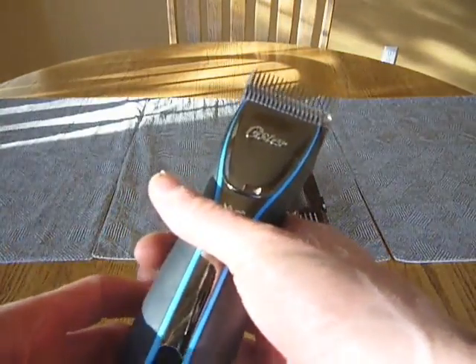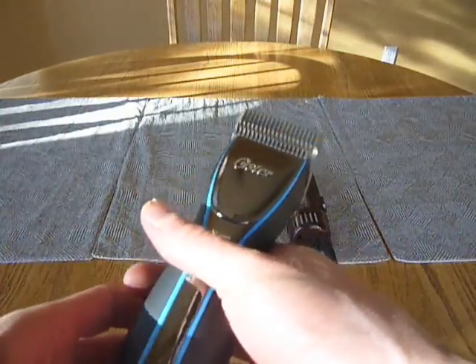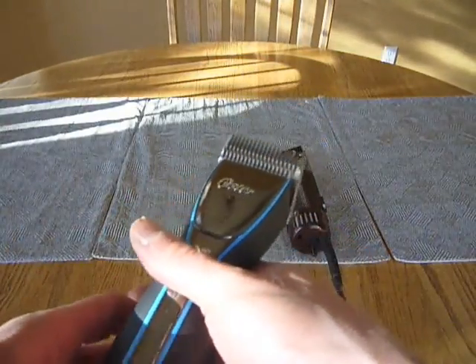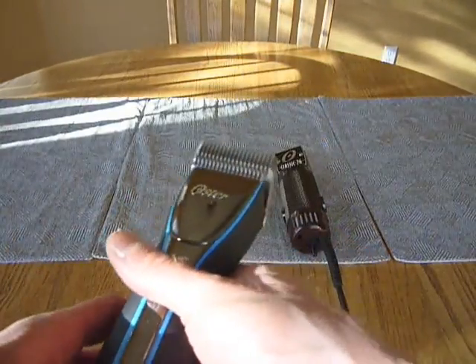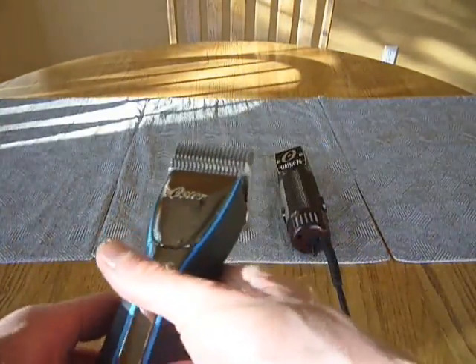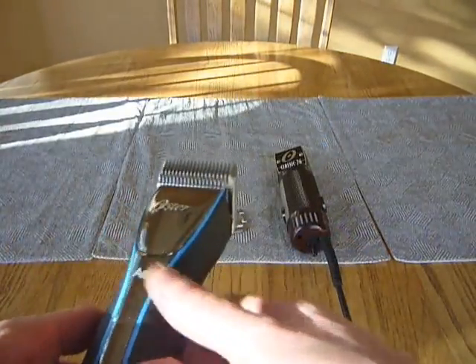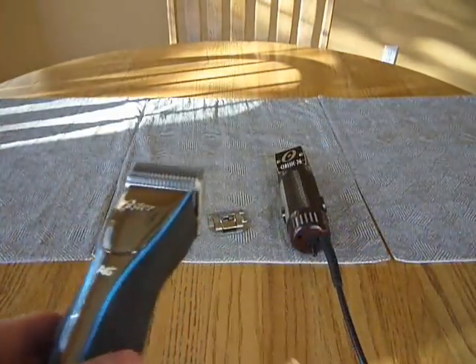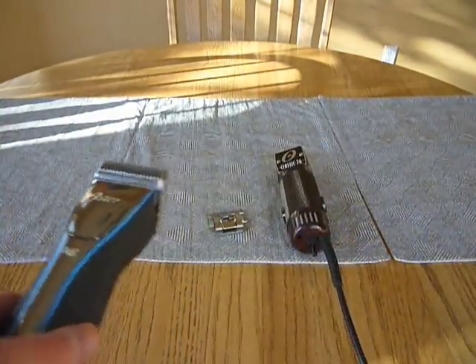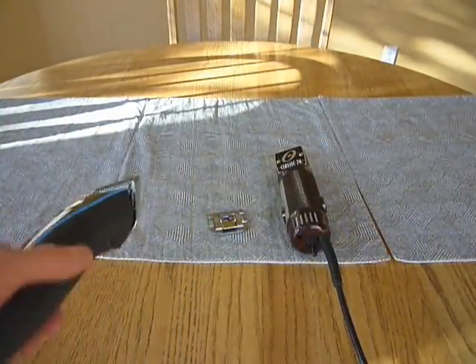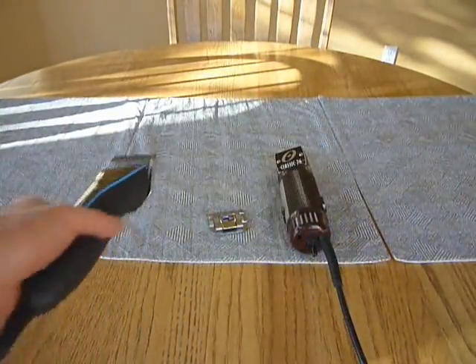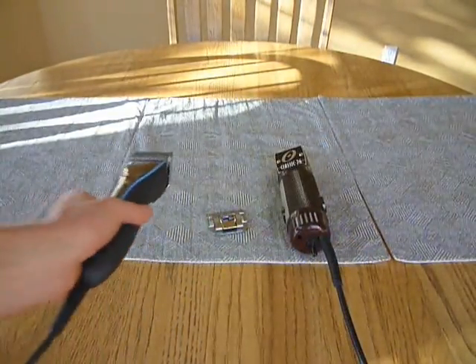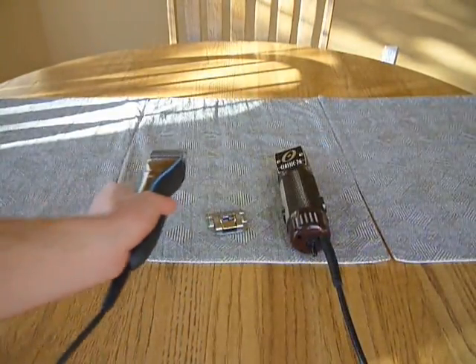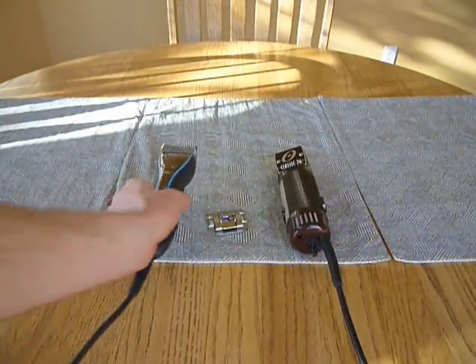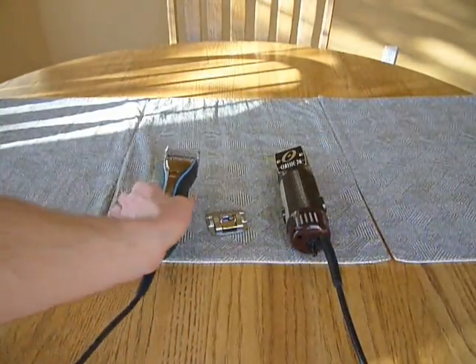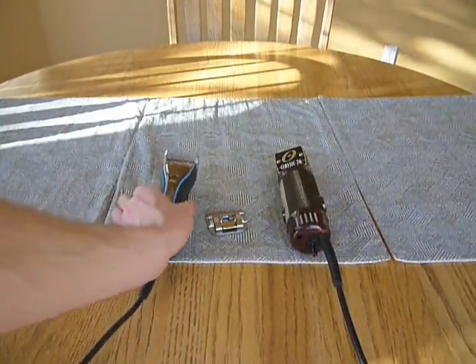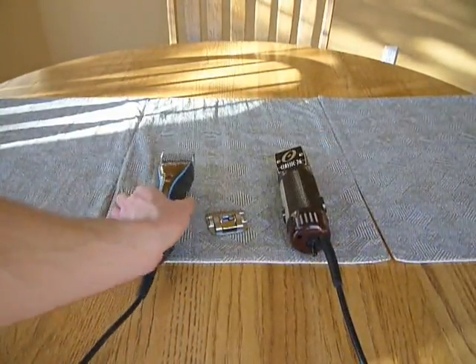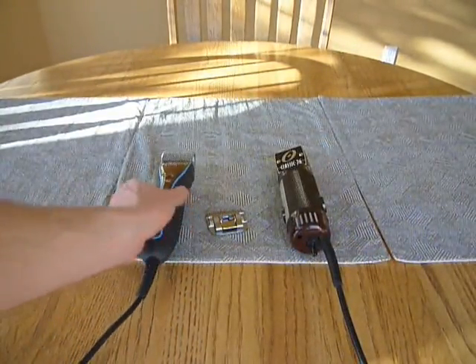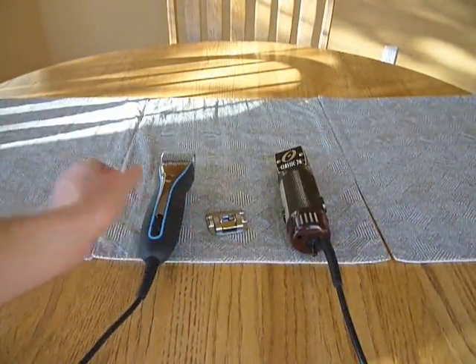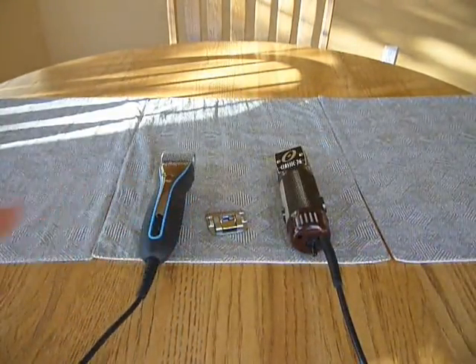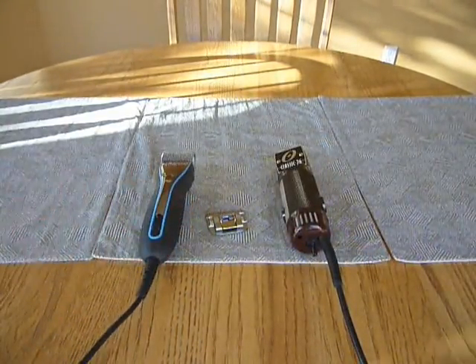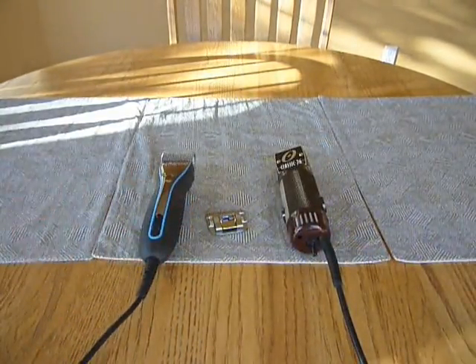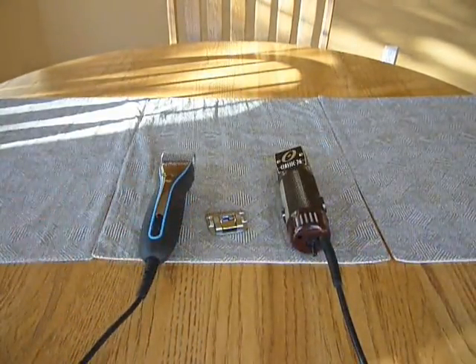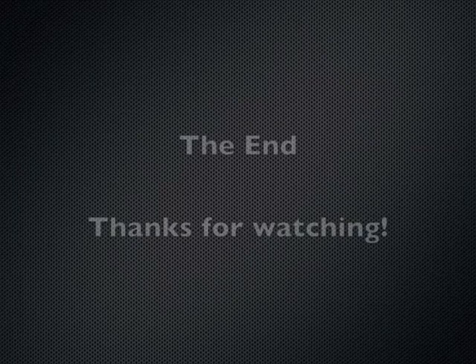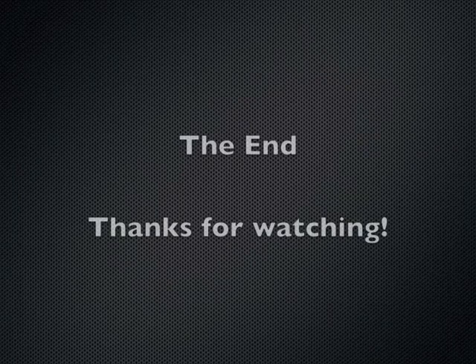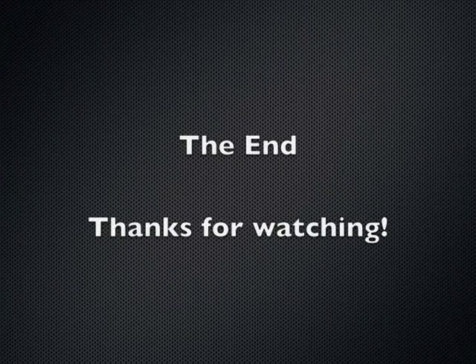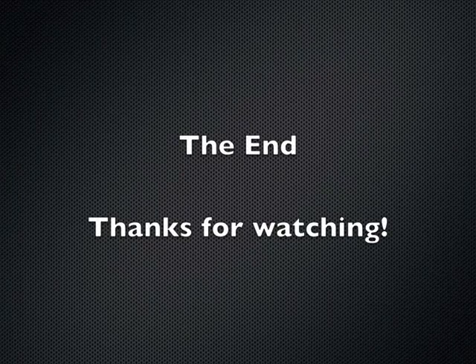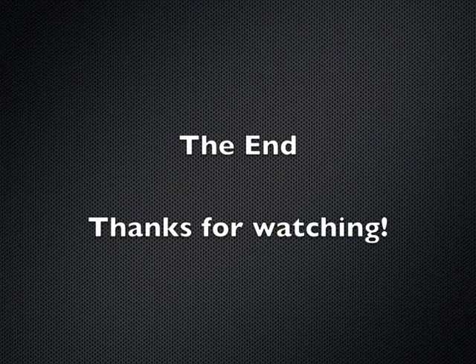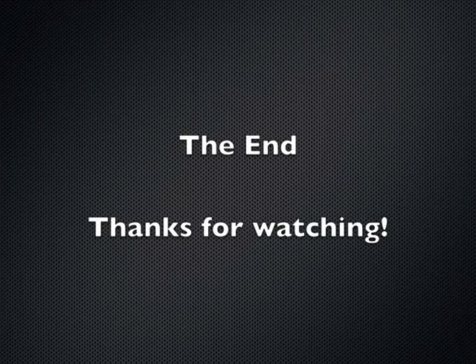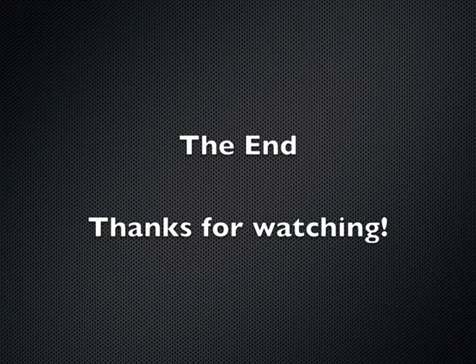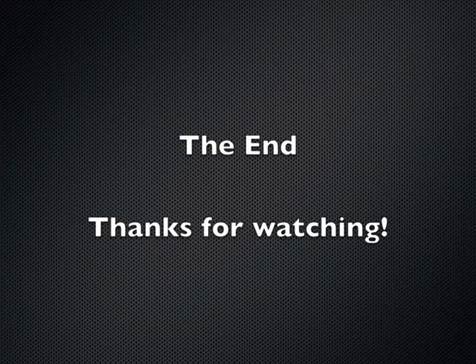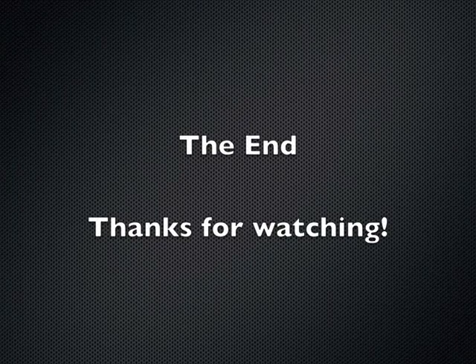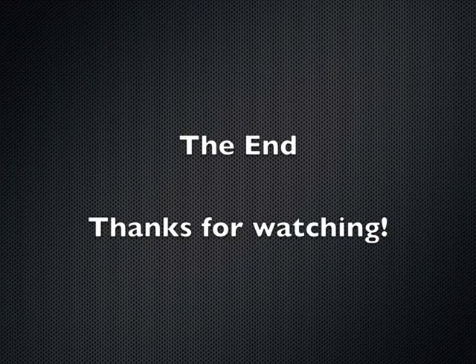So that completes my comparison of the two. I hope it was useful, and thanks for watching.